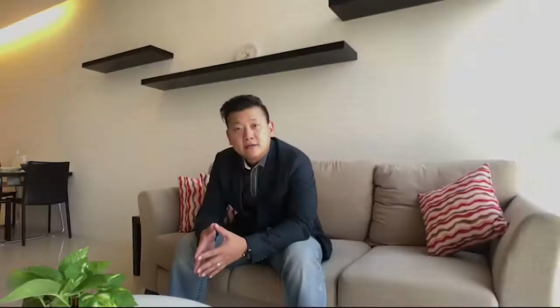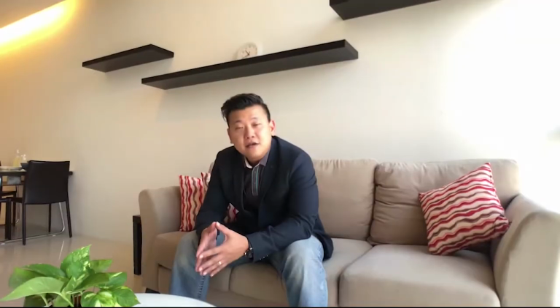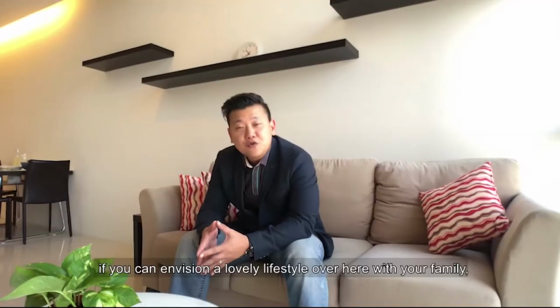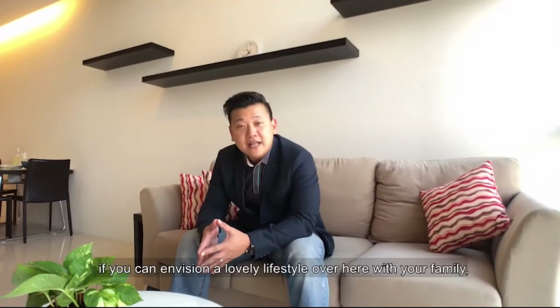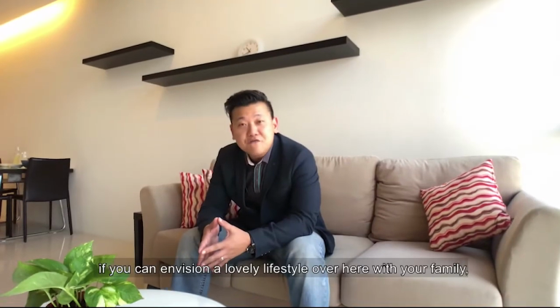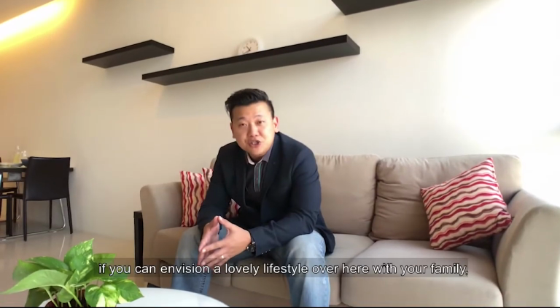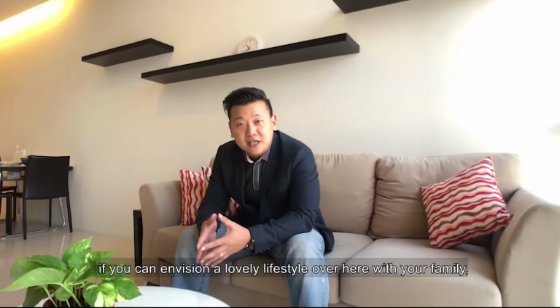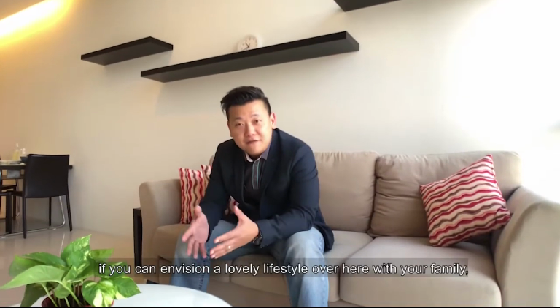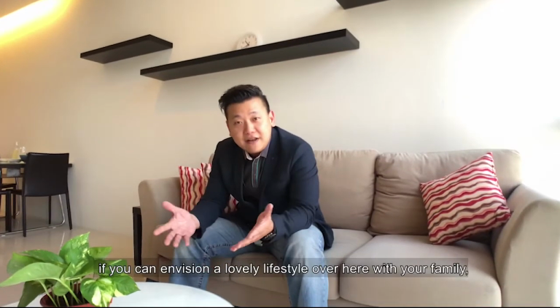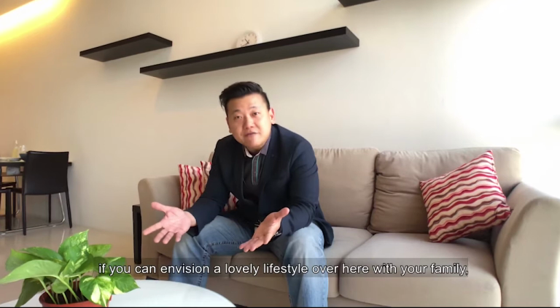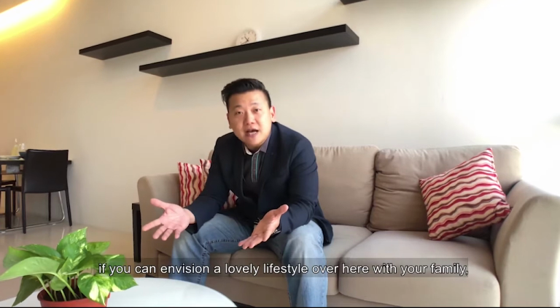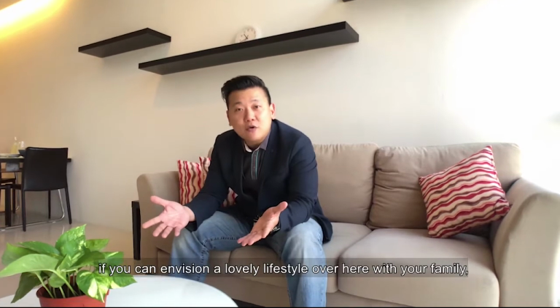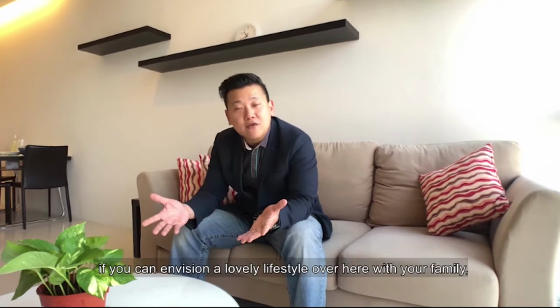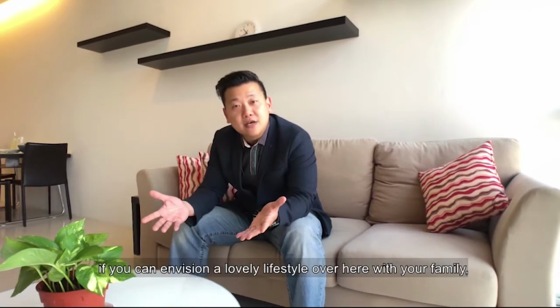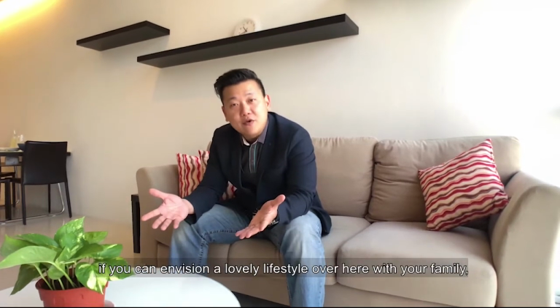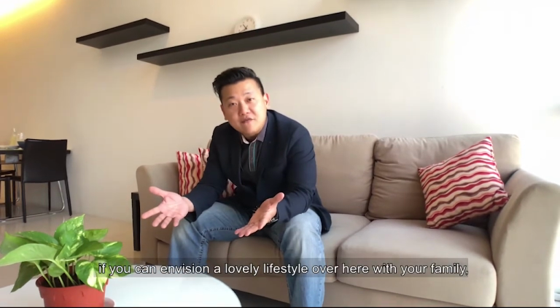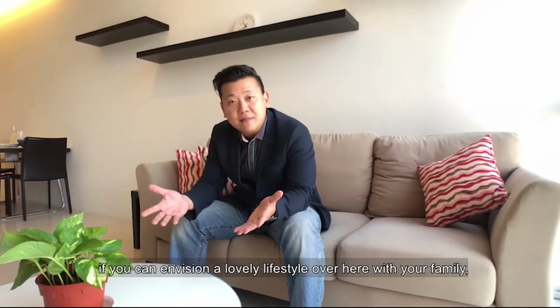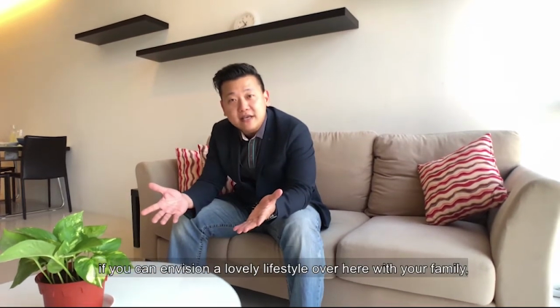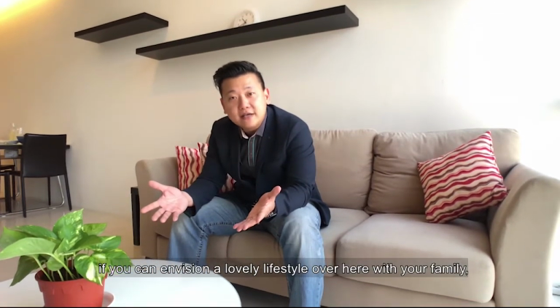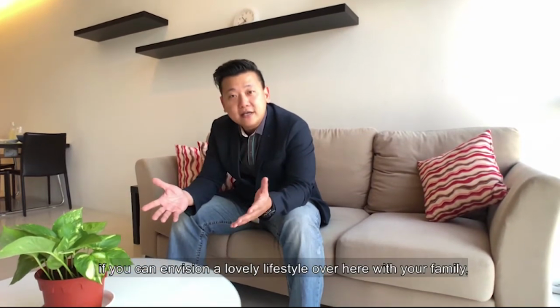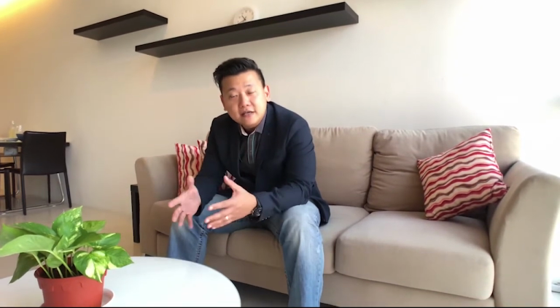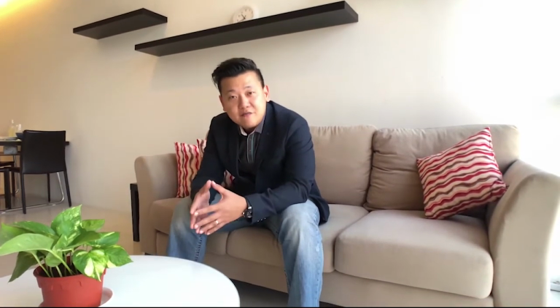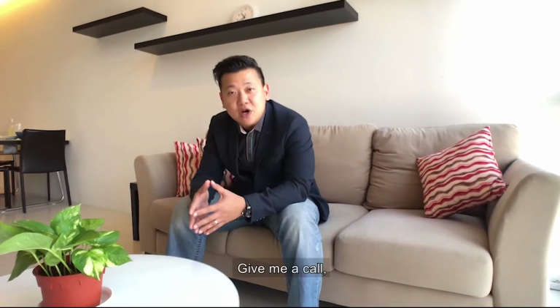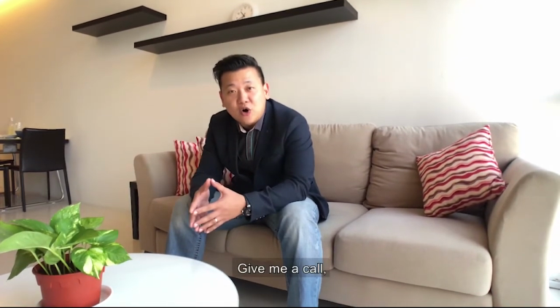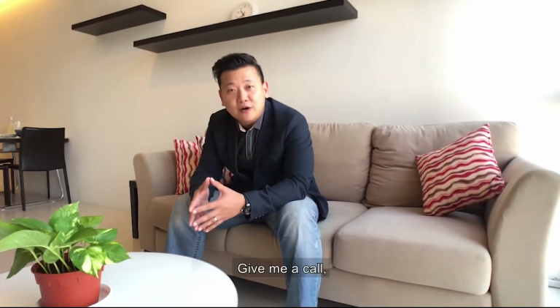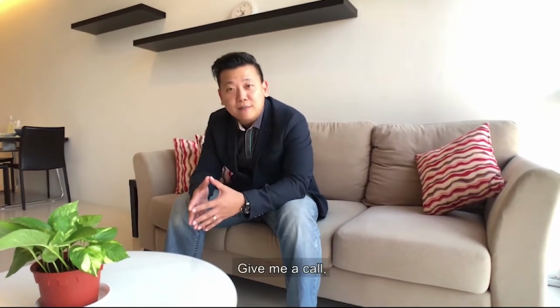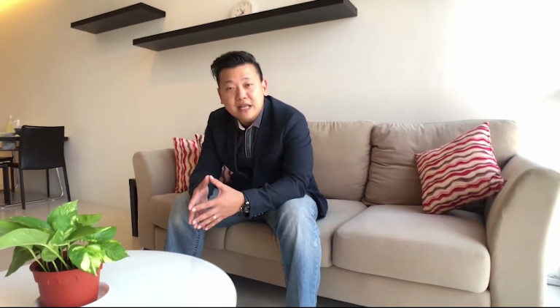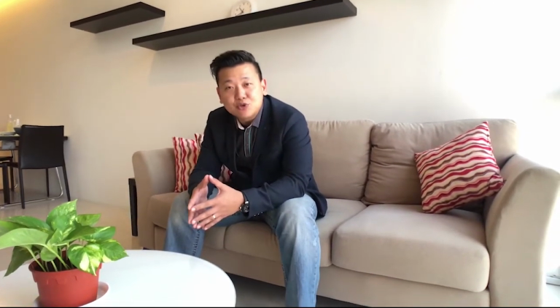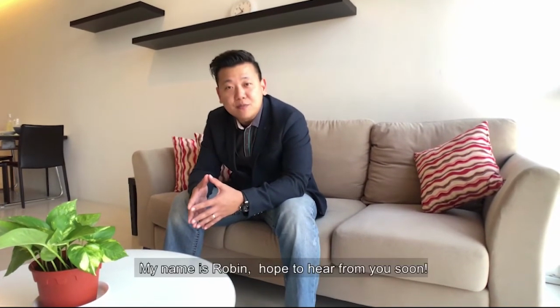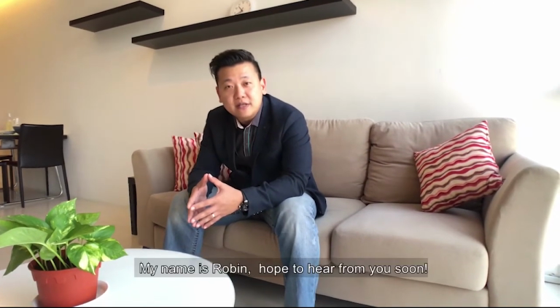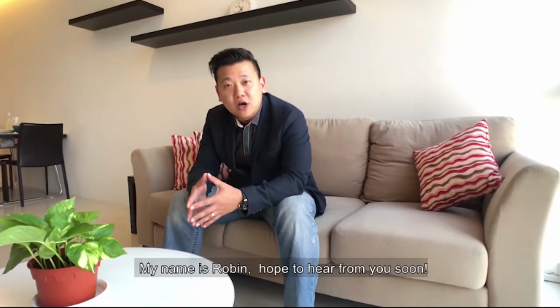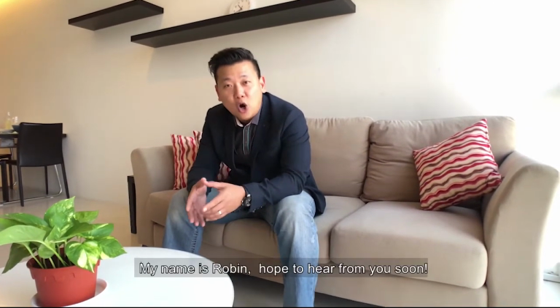If you can envision a lovely lifestyle over here with your family, give me a call. My name is Robin, hope to hear from you soon.